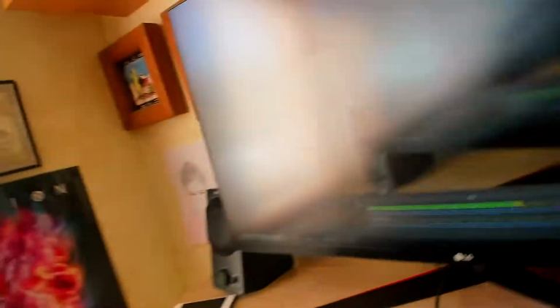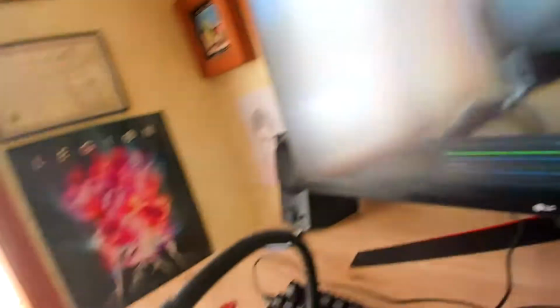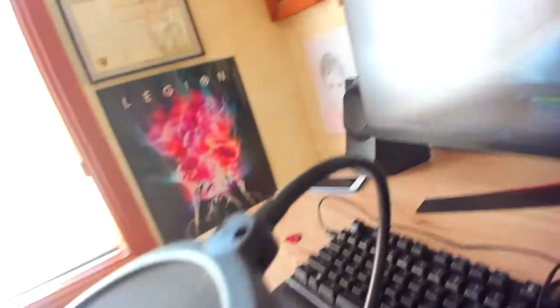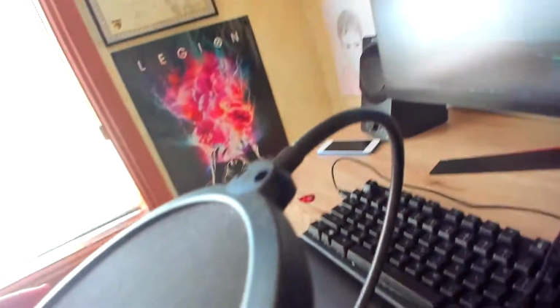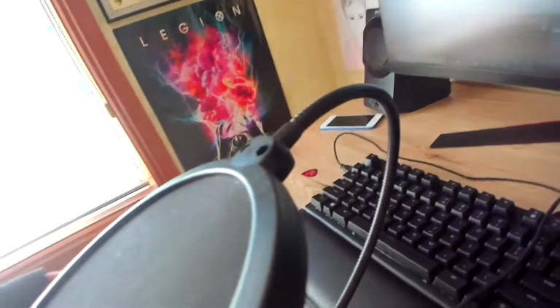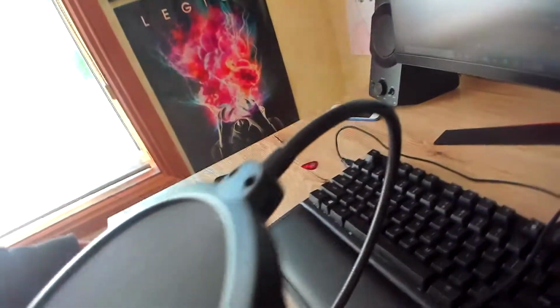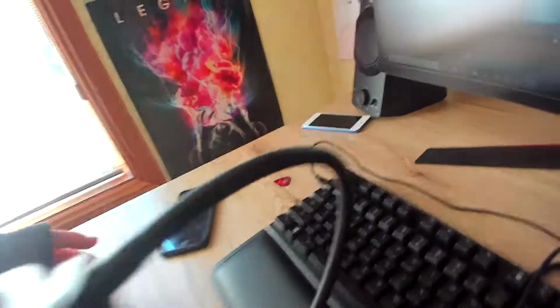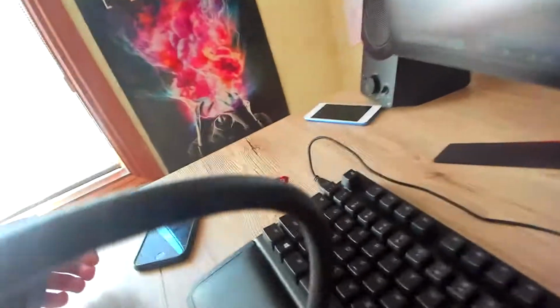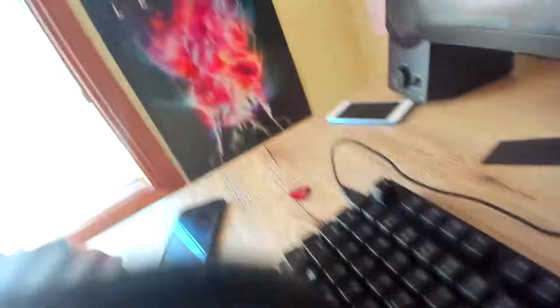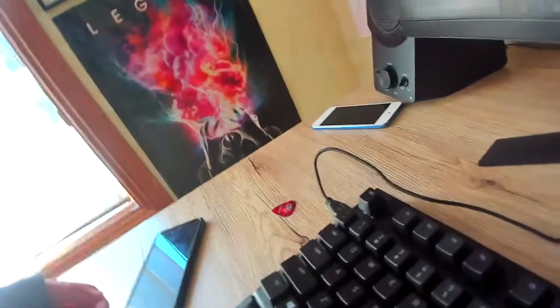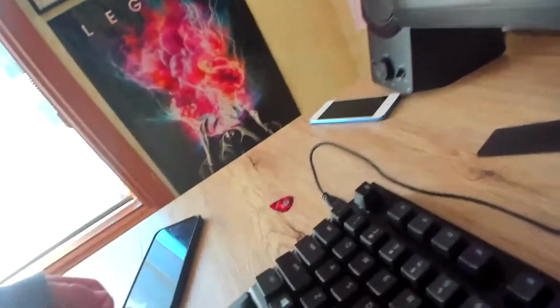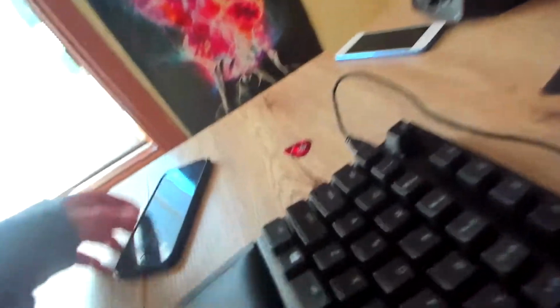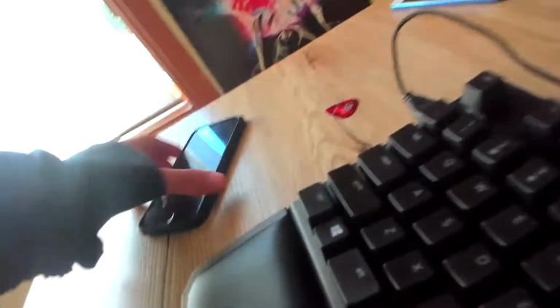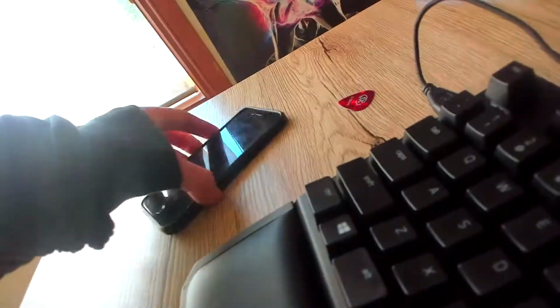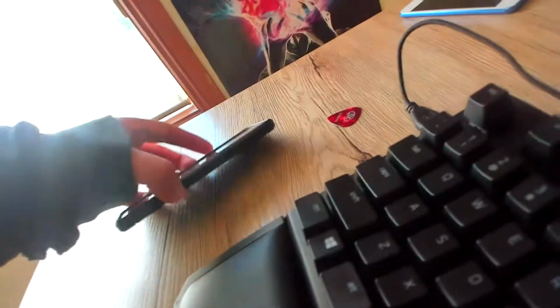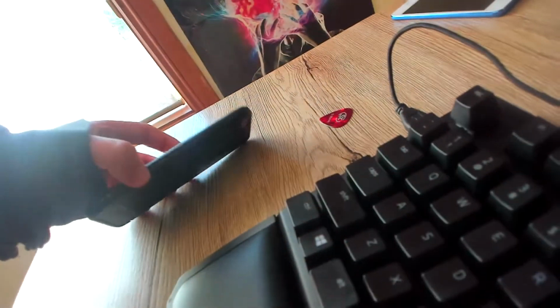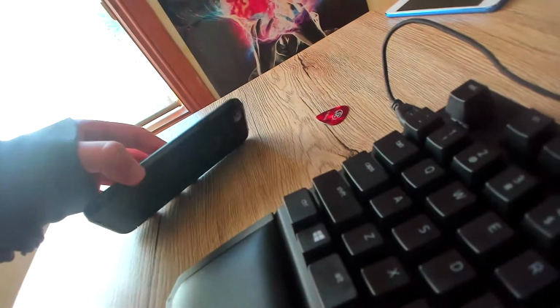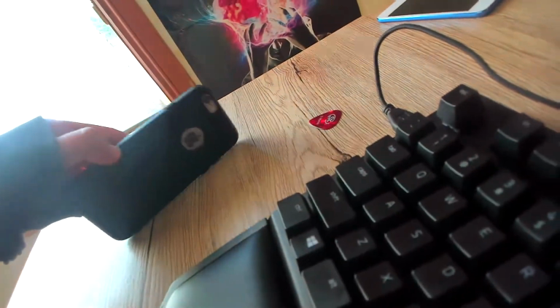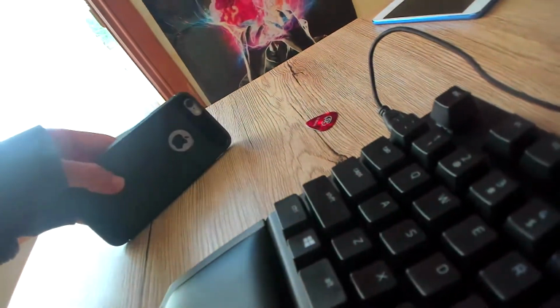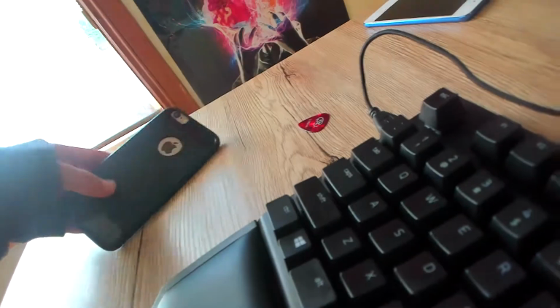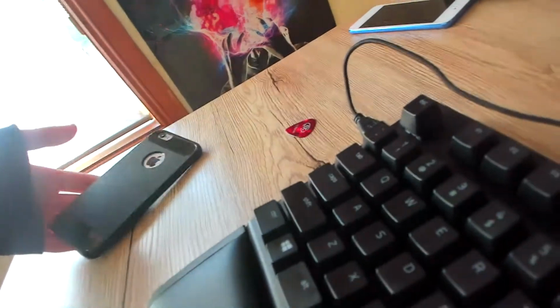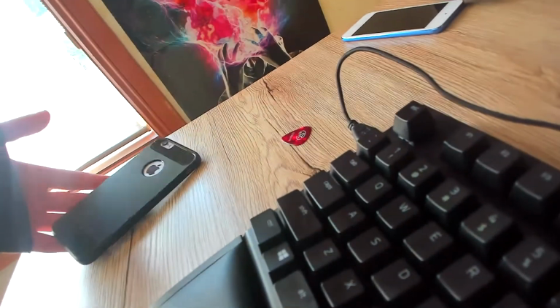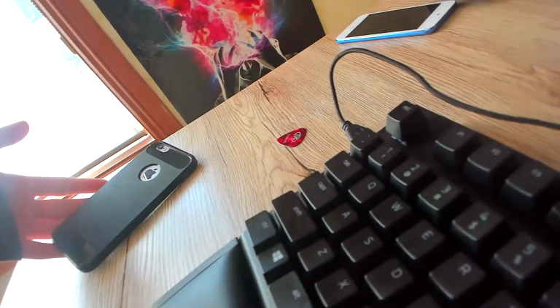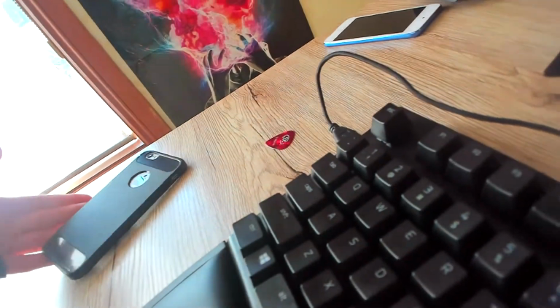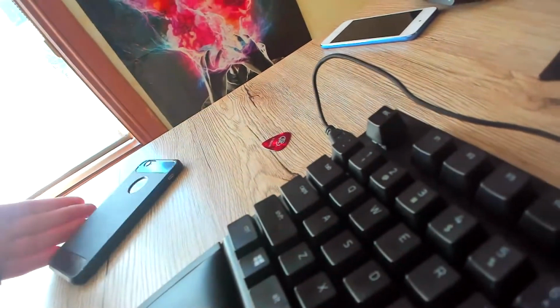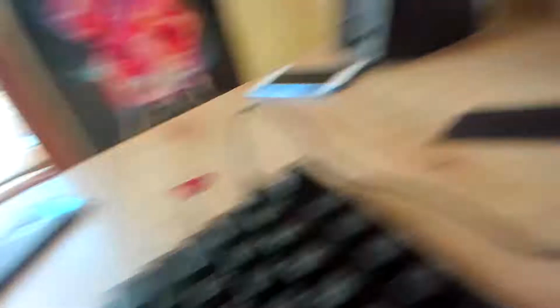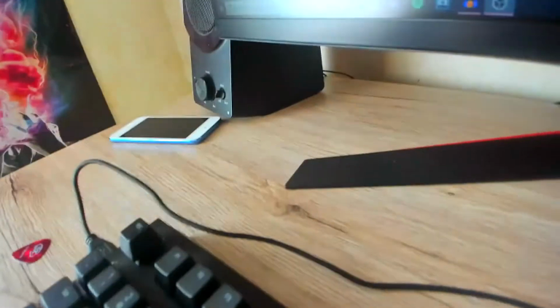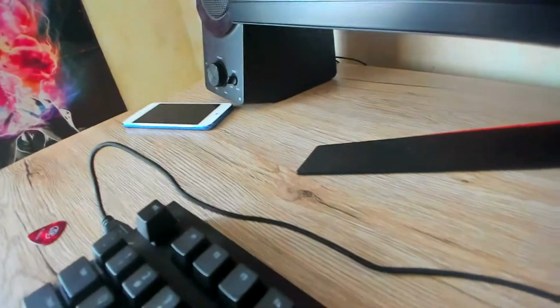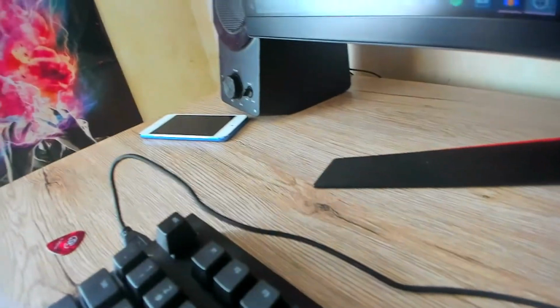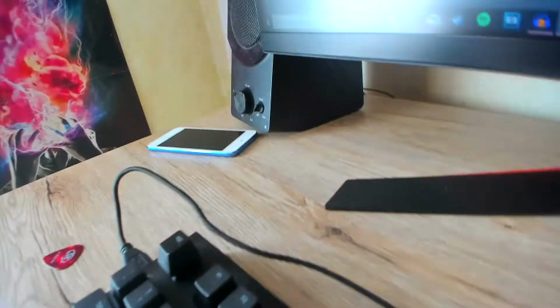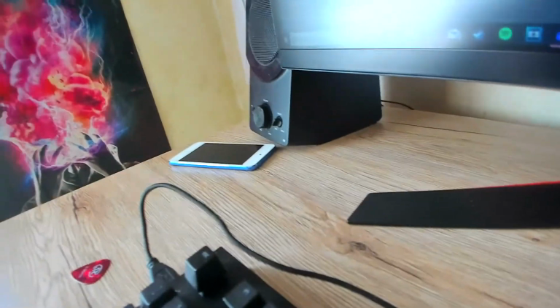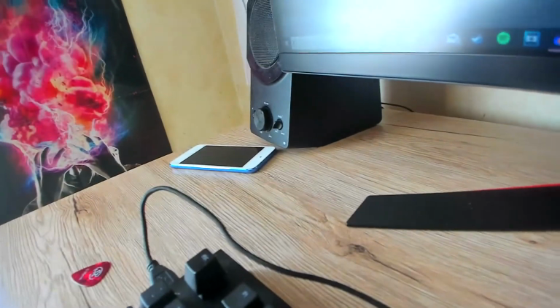So this side of the desk has my iPhone. Yeah, I've got an iPhone now. That's my new one, and that's my old one.